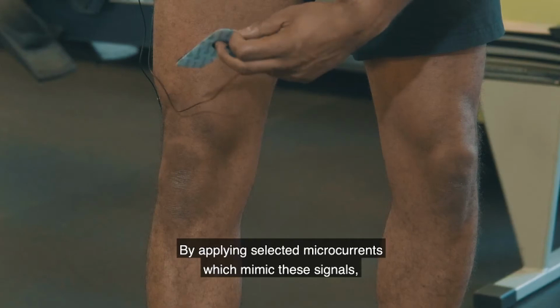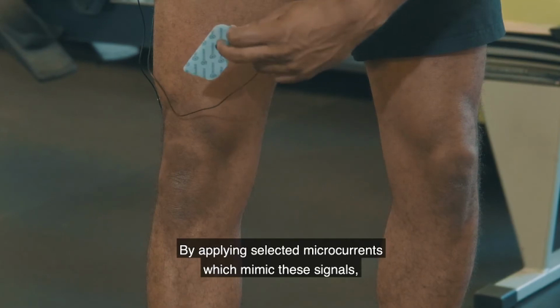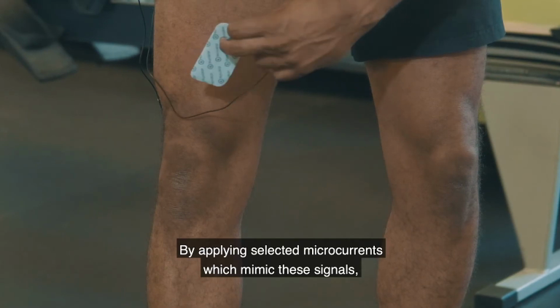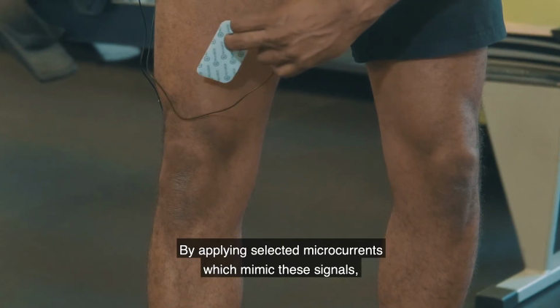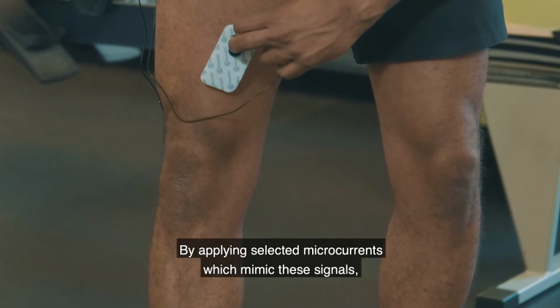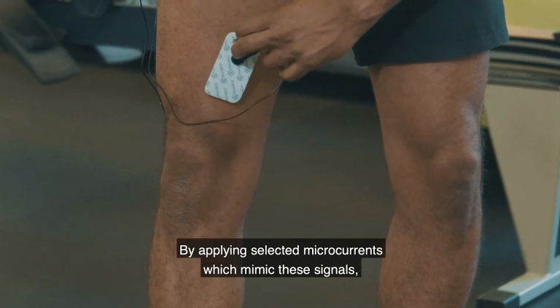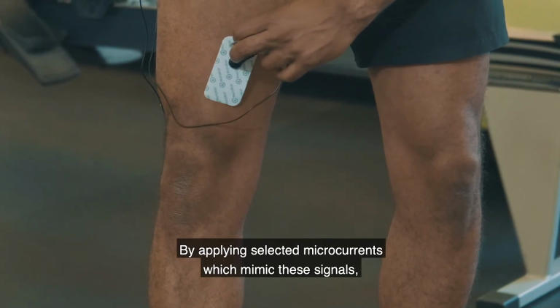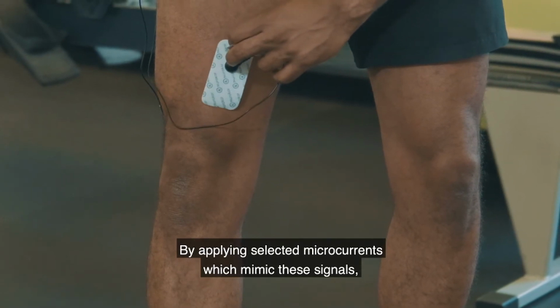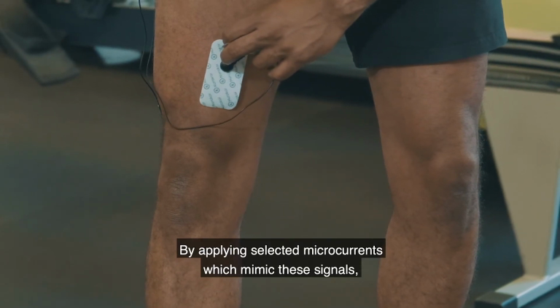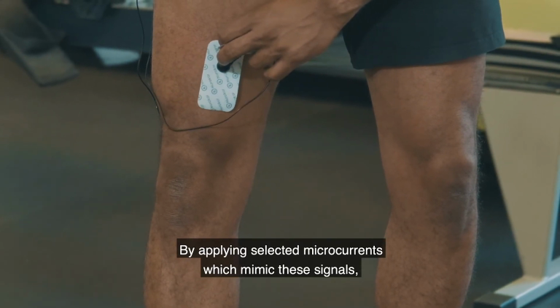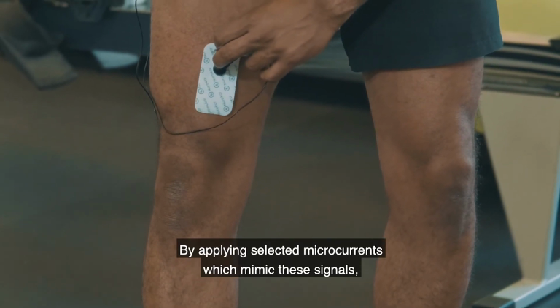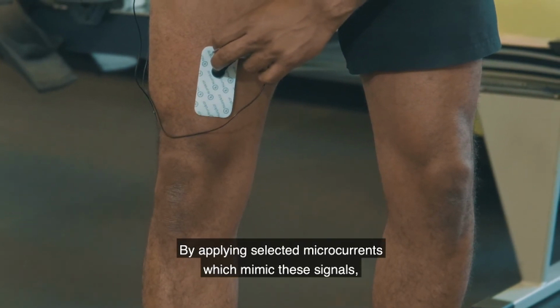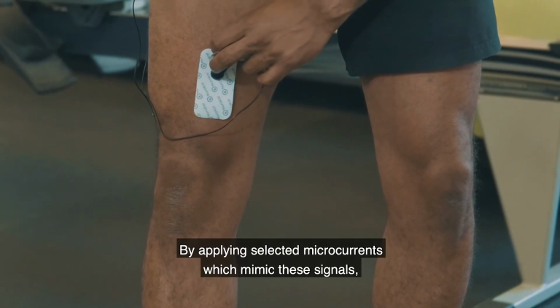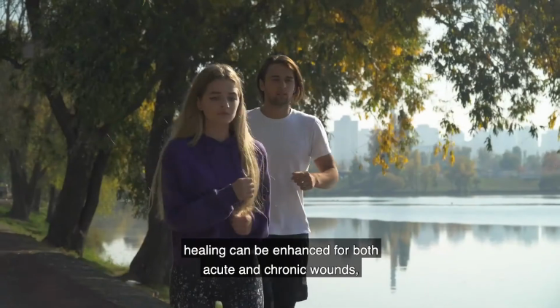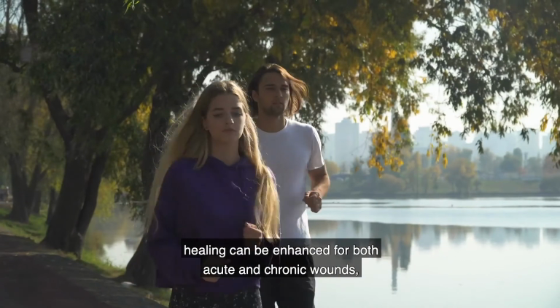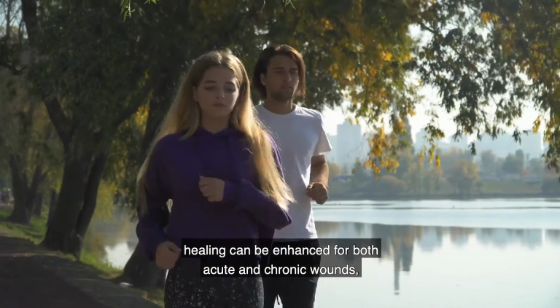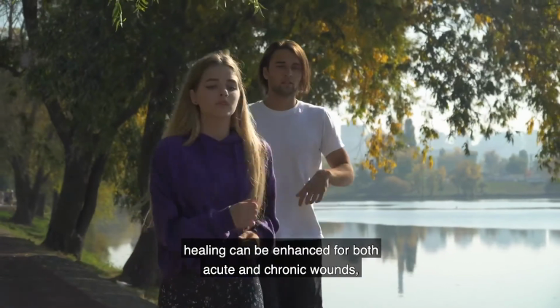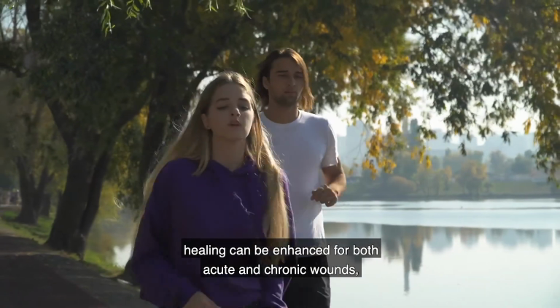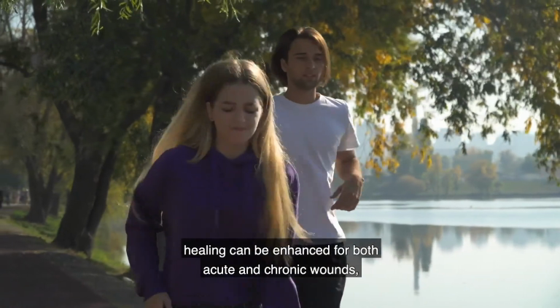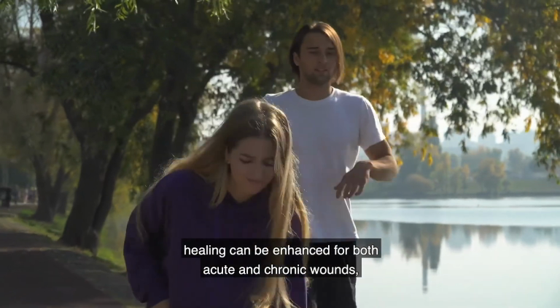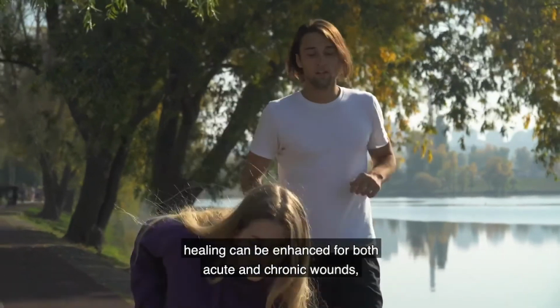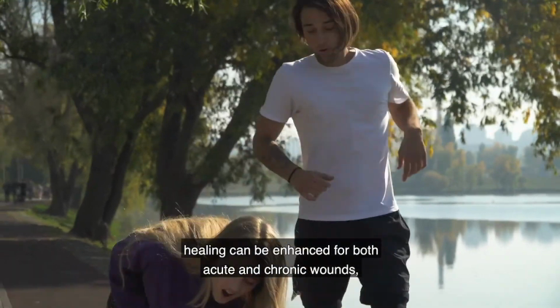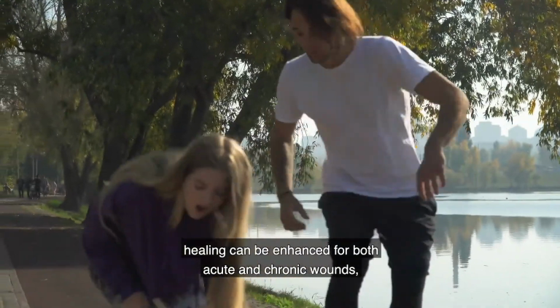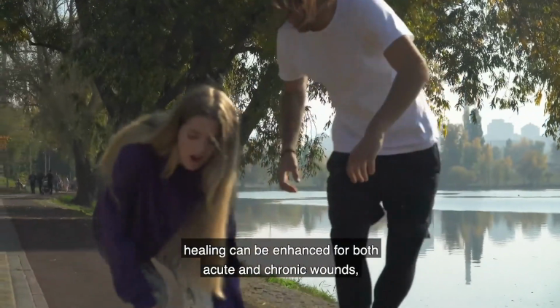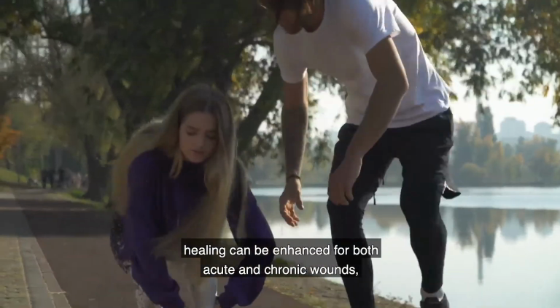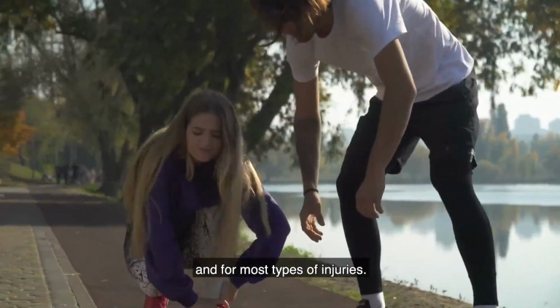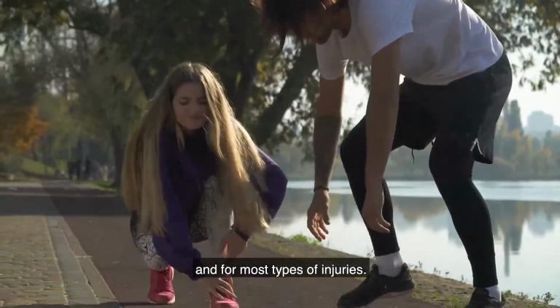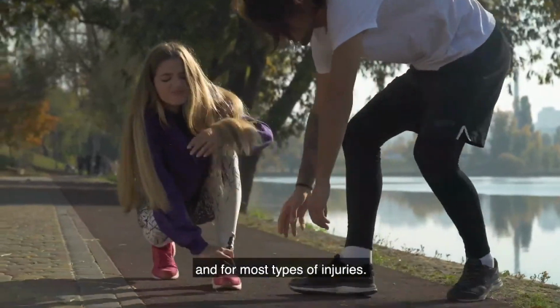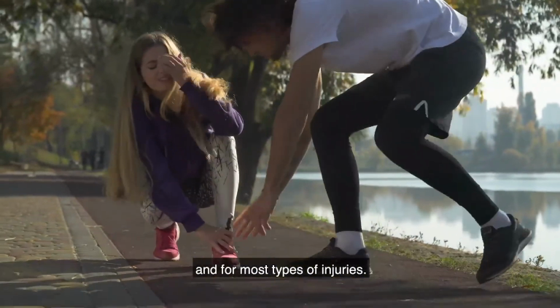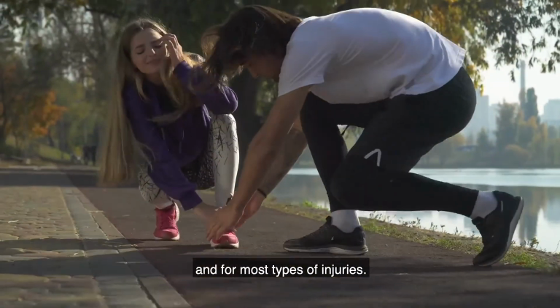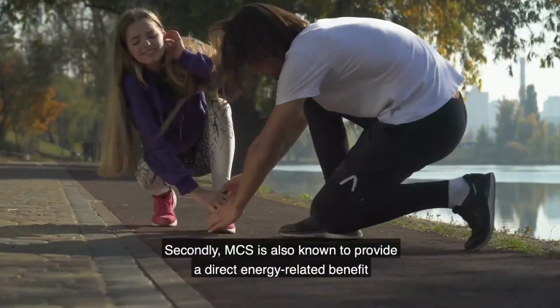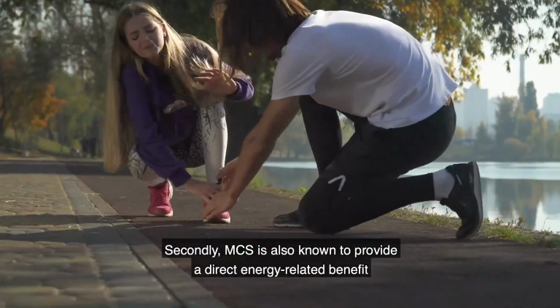By applying selected microcurrents which mimic these signals, healing can be enhanced for both acute and chronic wounds and for most types of injuries.